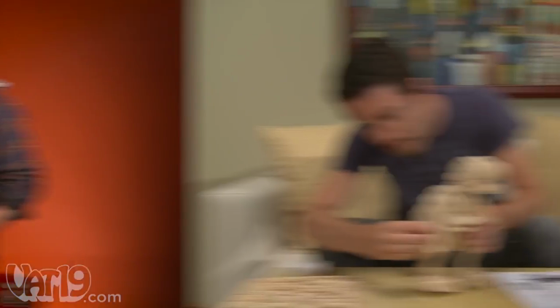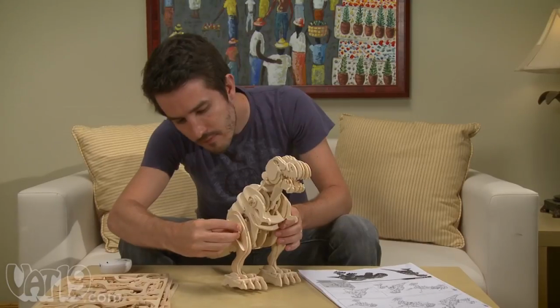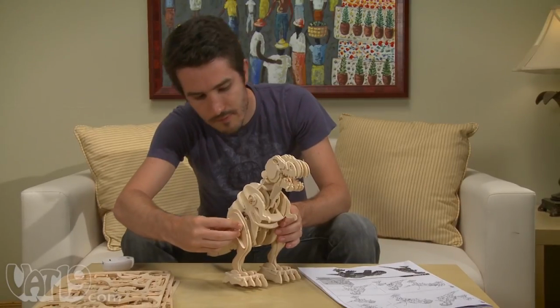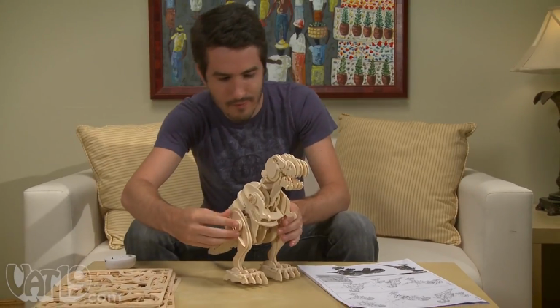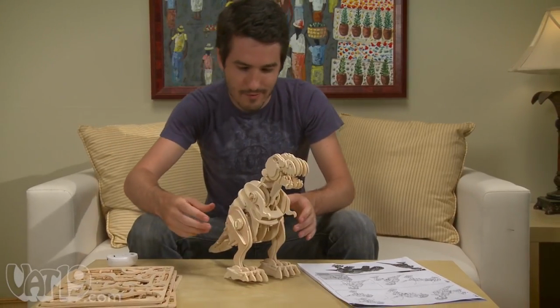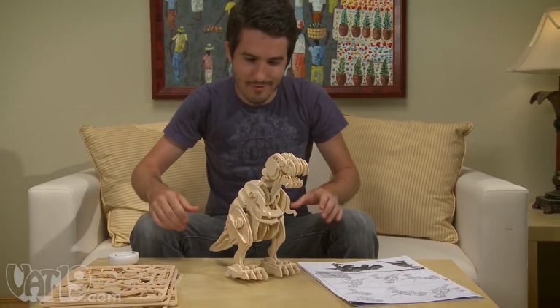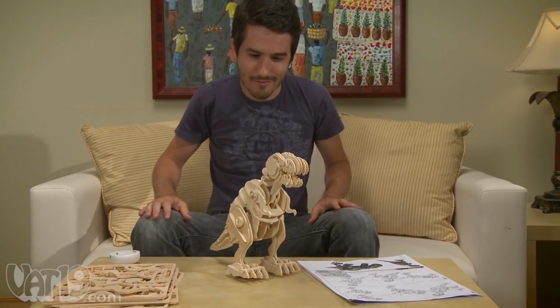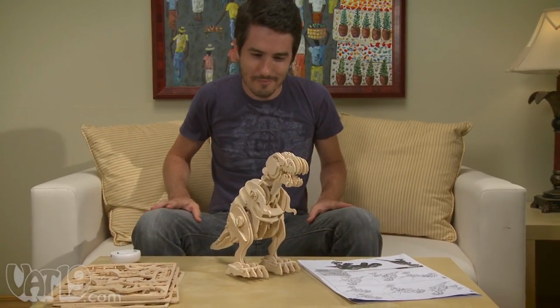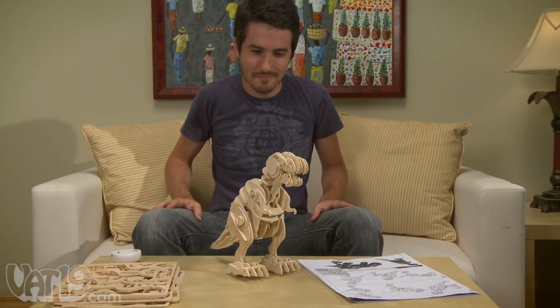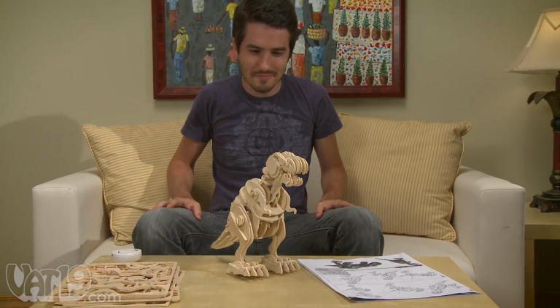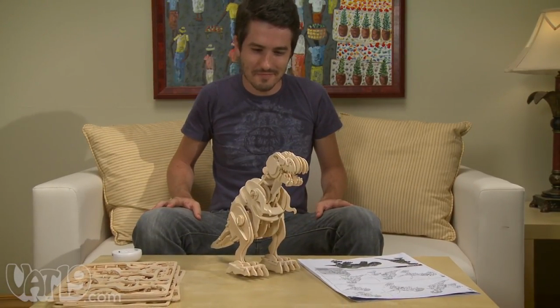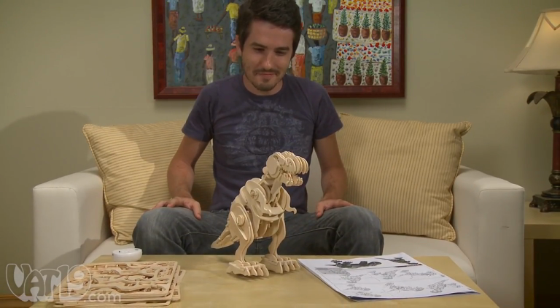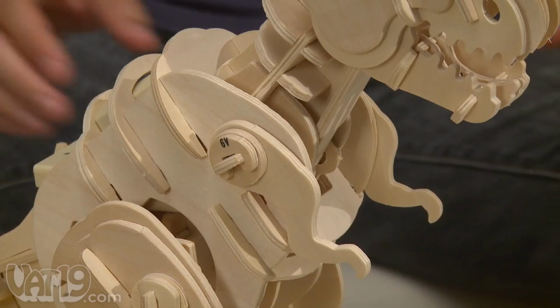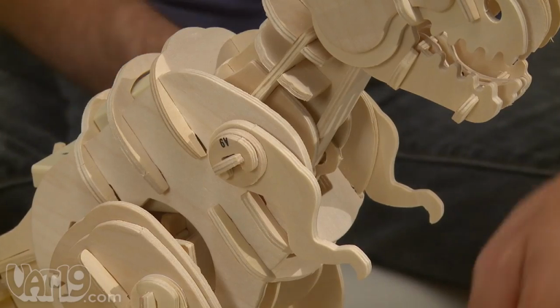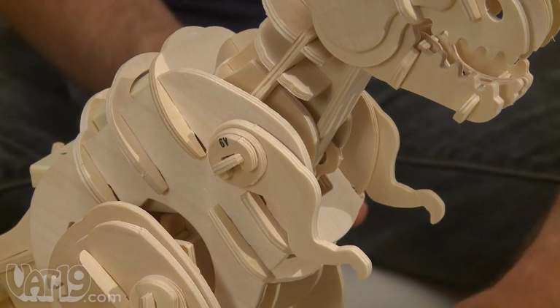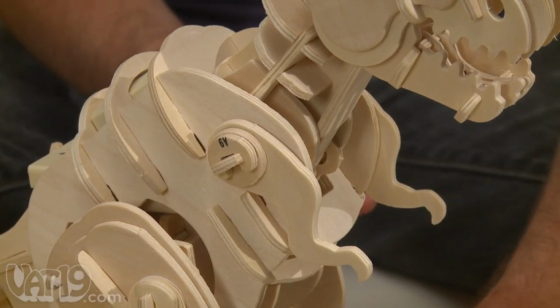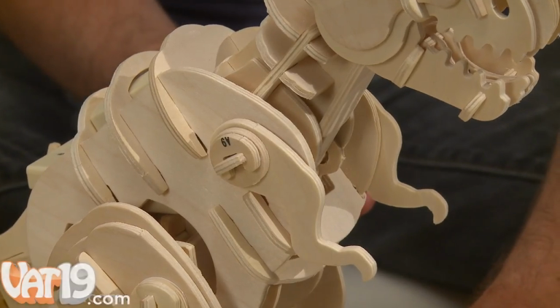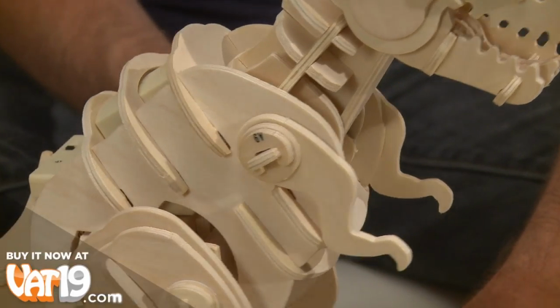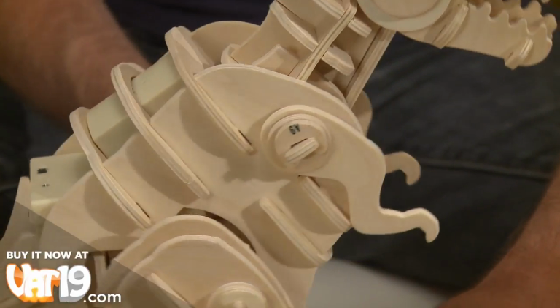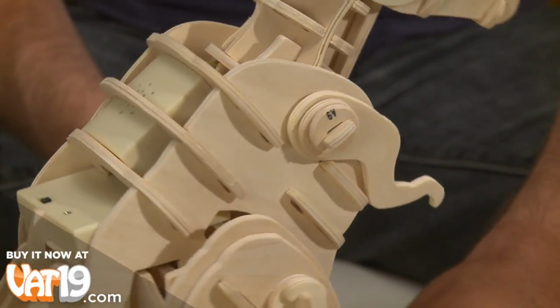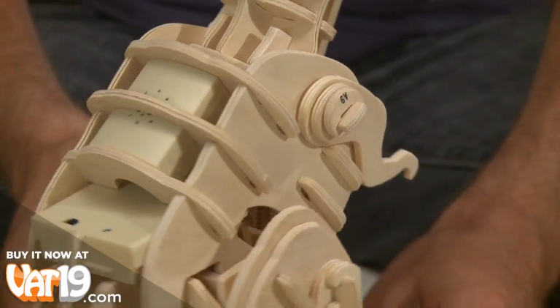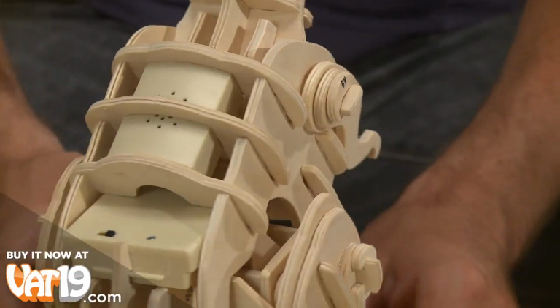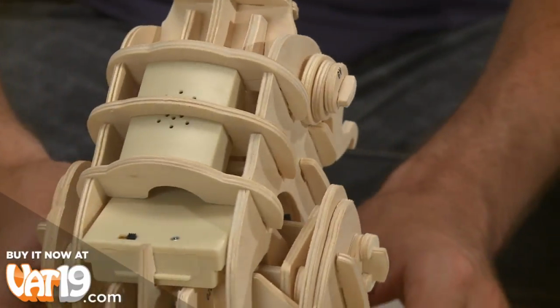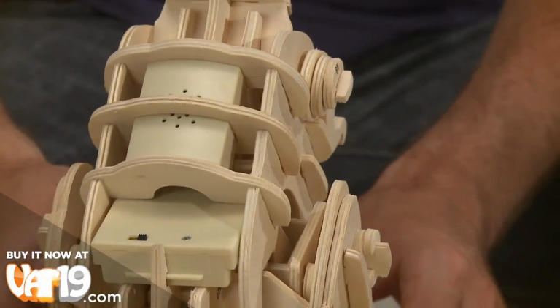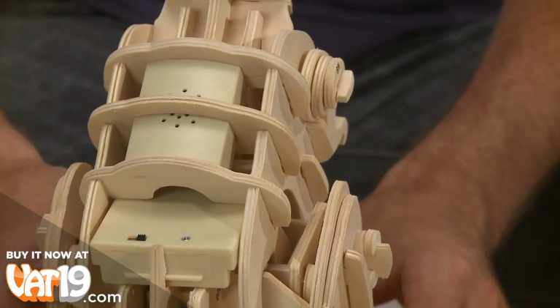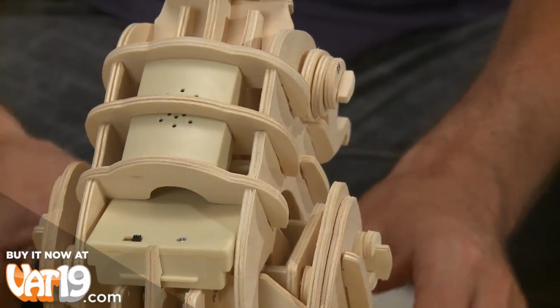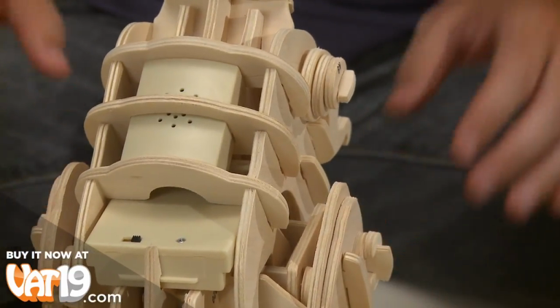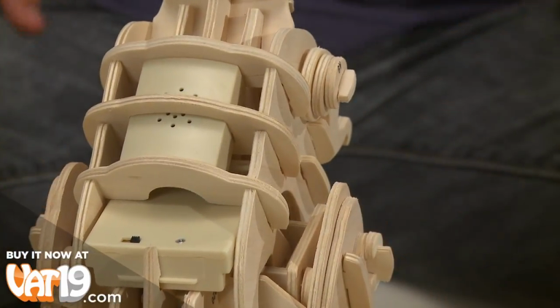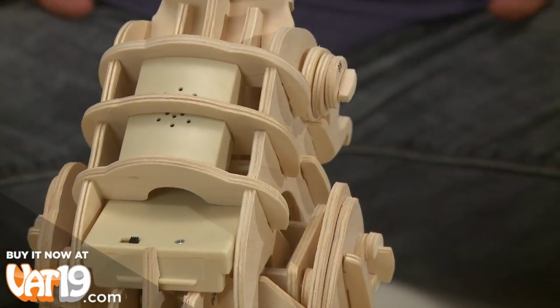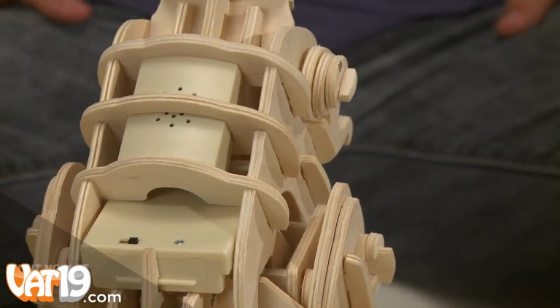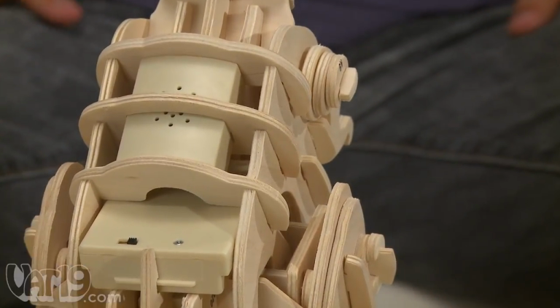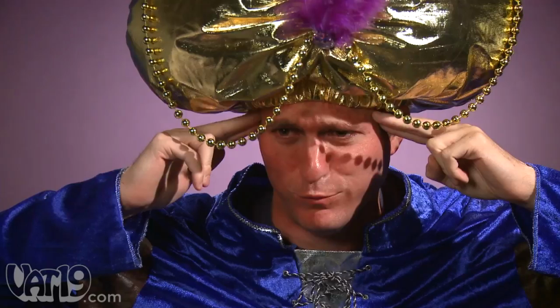But building your dinosaur is just half the fun. Look closely, and you'll see the electronic components inside, allowing them to interact and follow your commands.